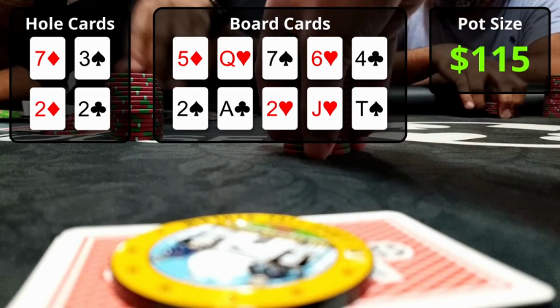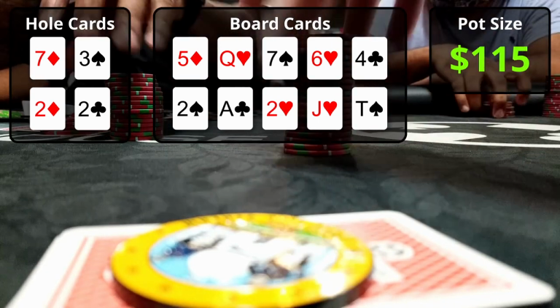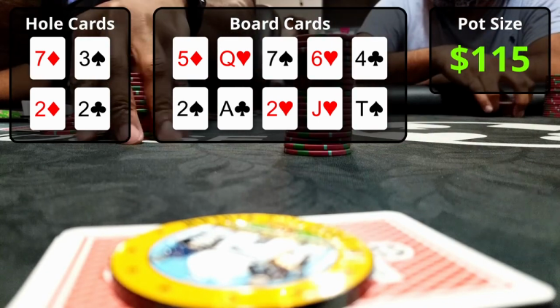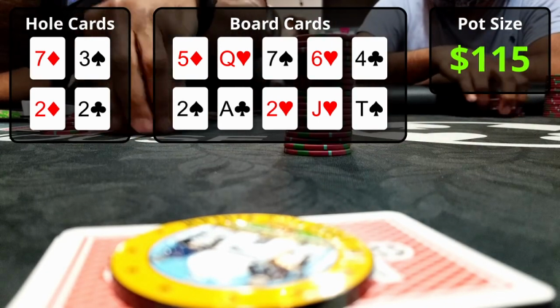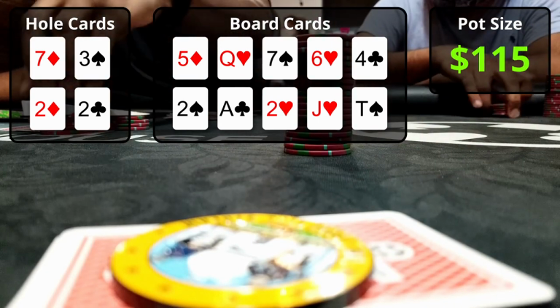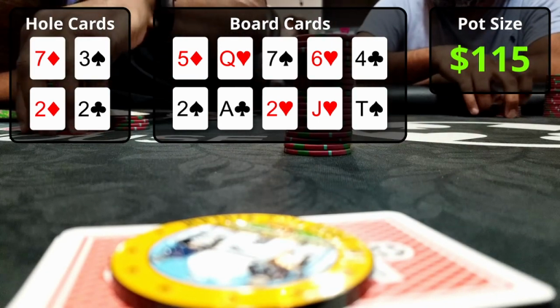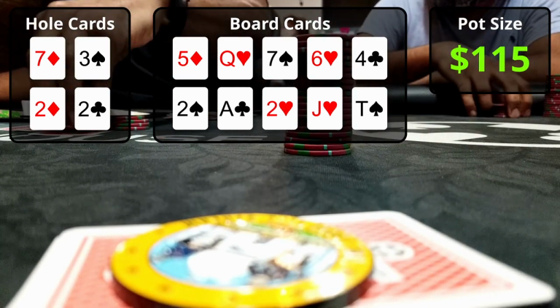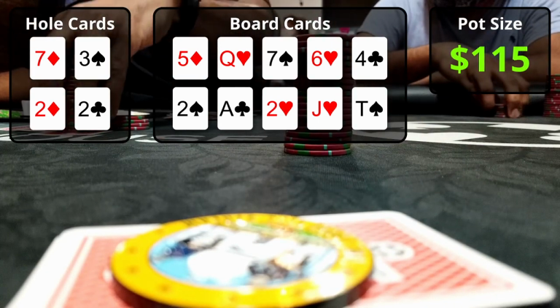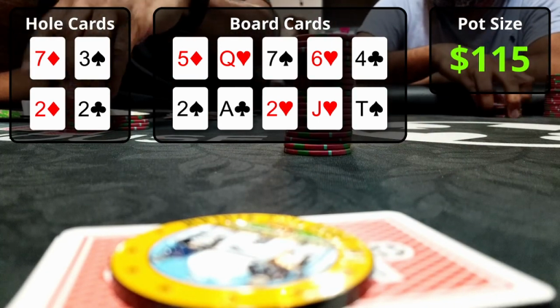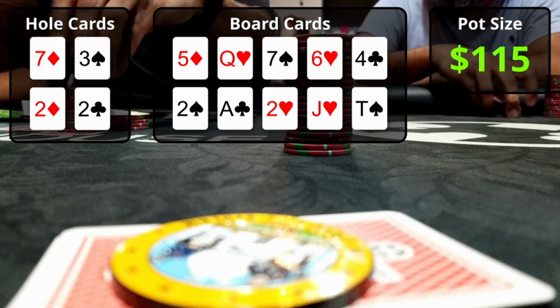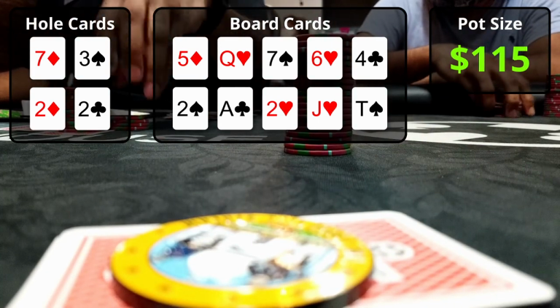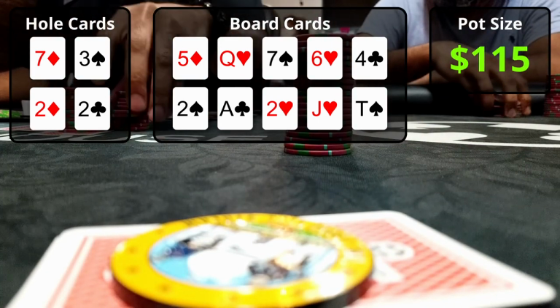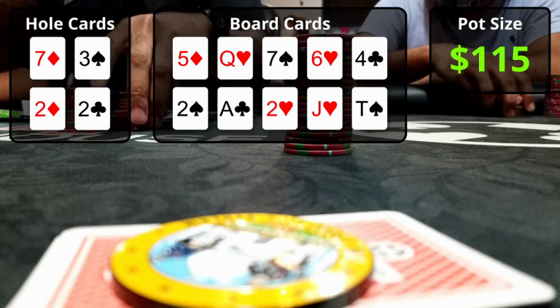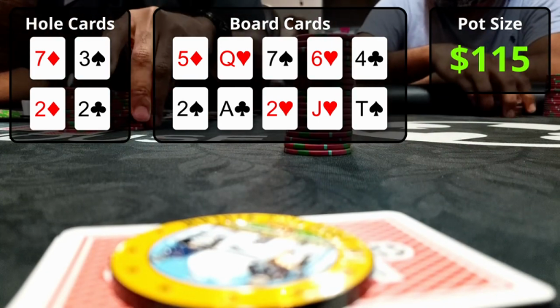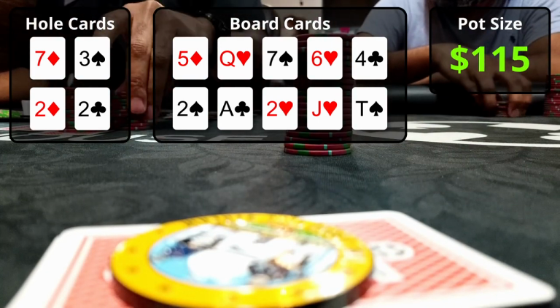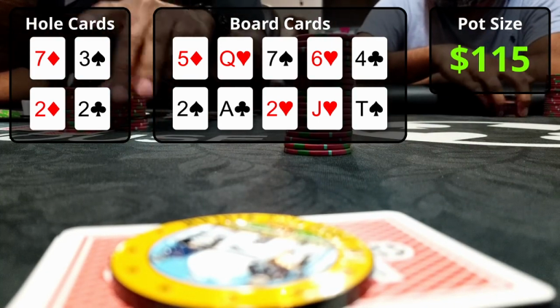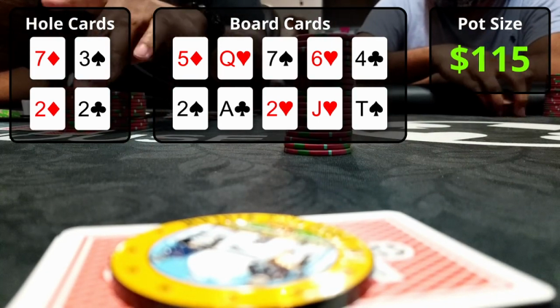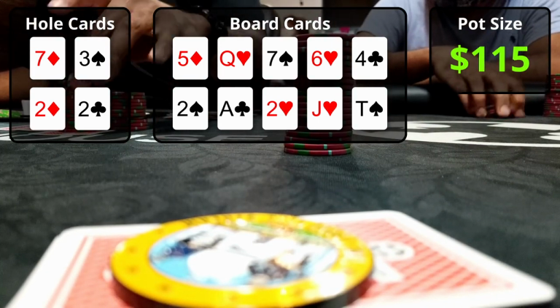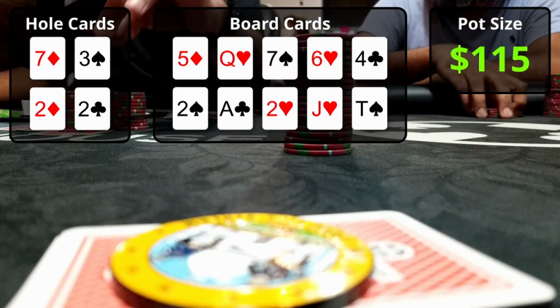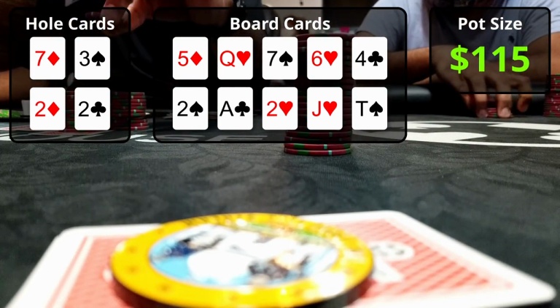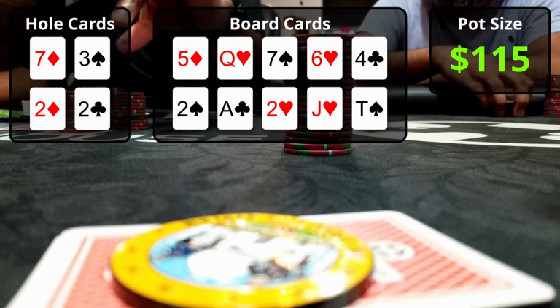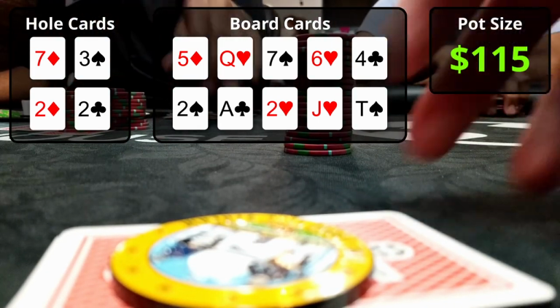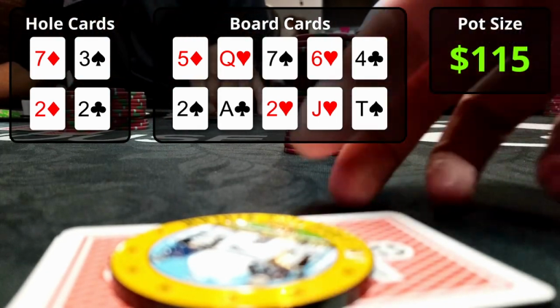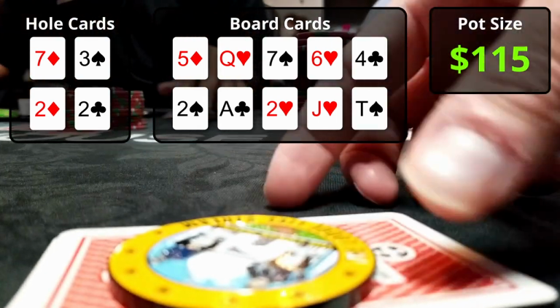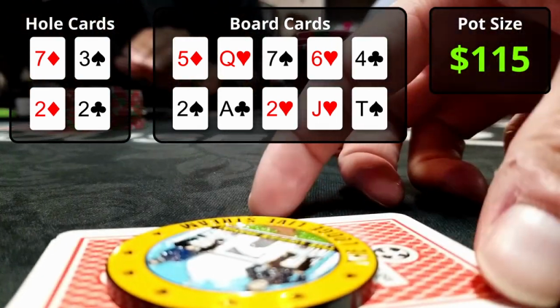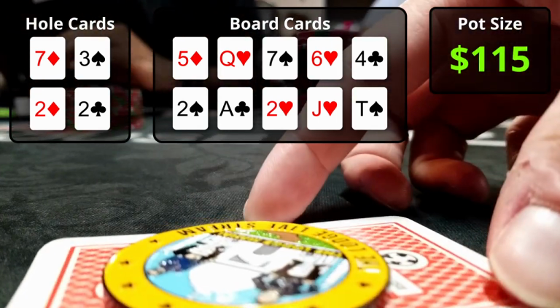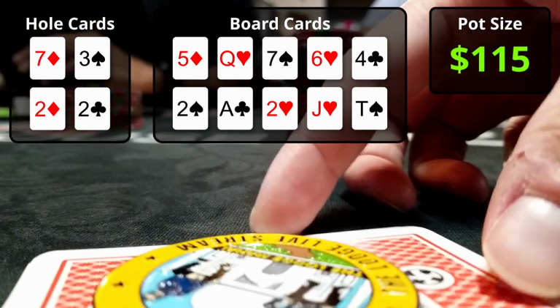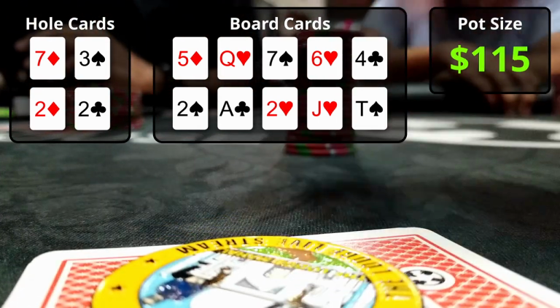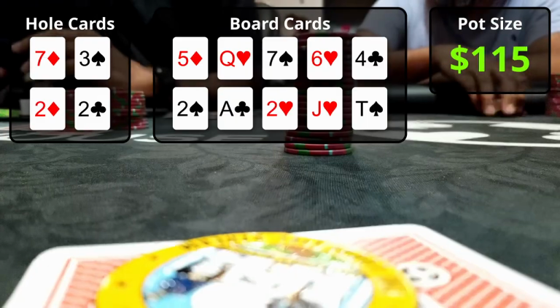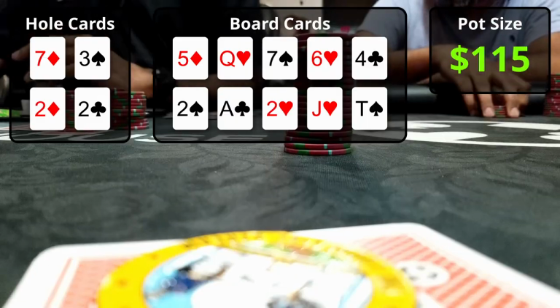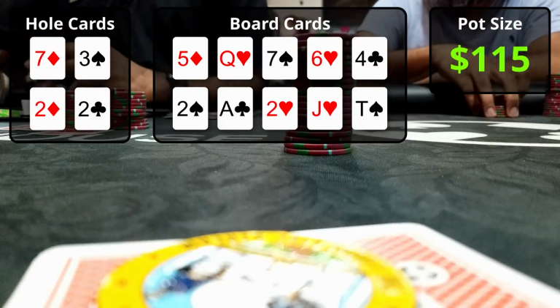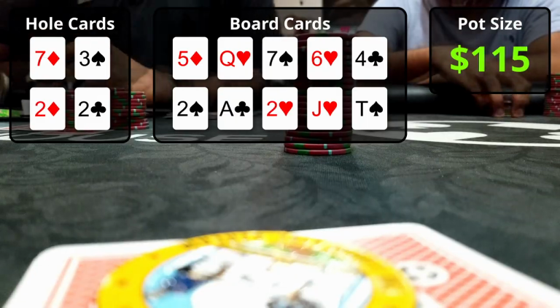The river brings the 4 of clubs on top and 10 of spades on bottom. I'm first to act and with only two players remaining, I lead for $100 trying to scoop with a scary bet. The first player folds immediately and the second thinks for a bit before folding as well.